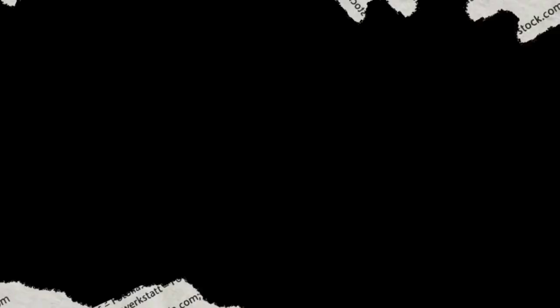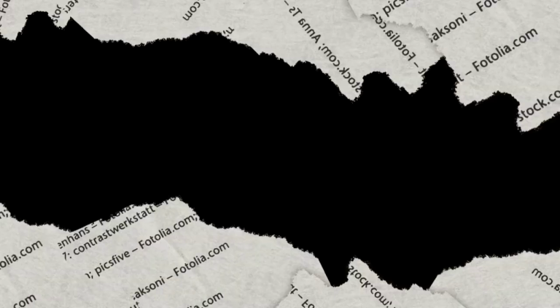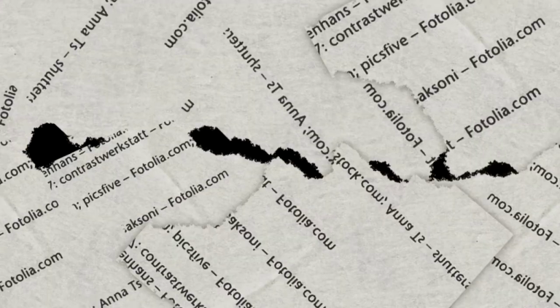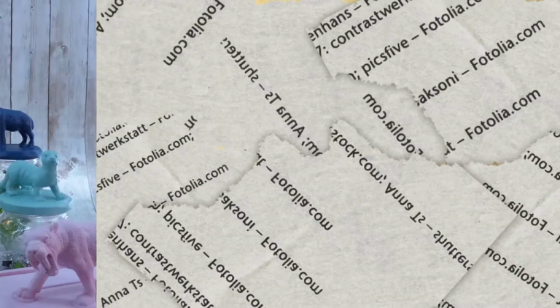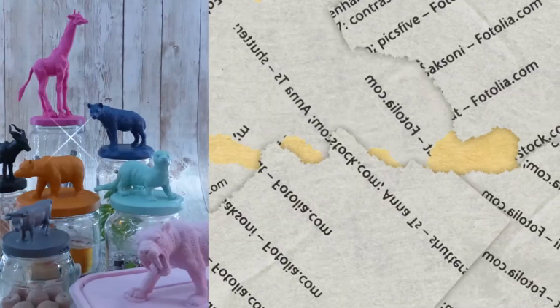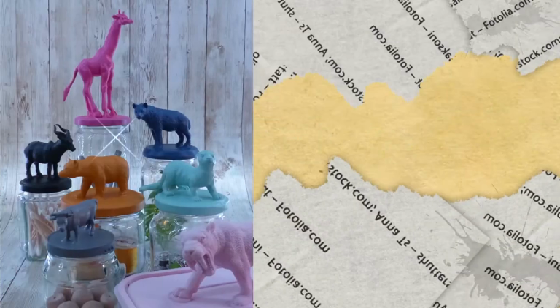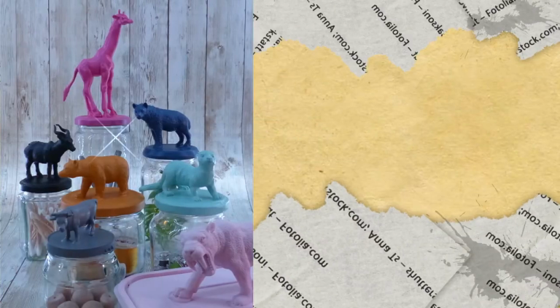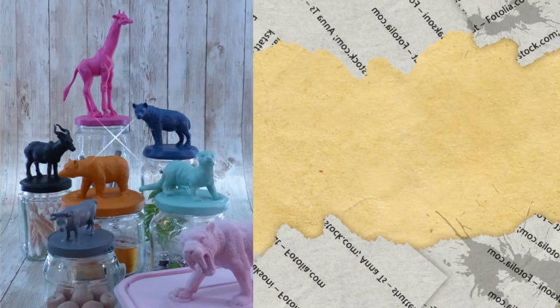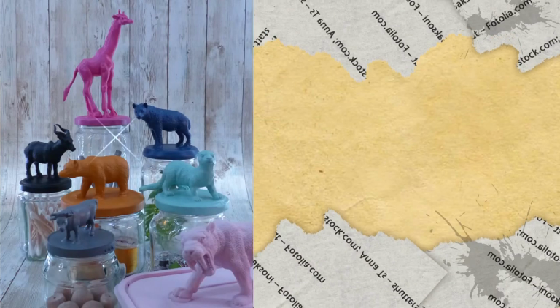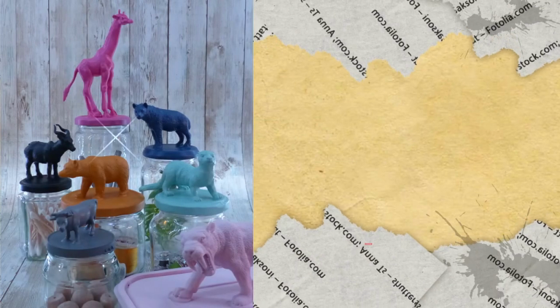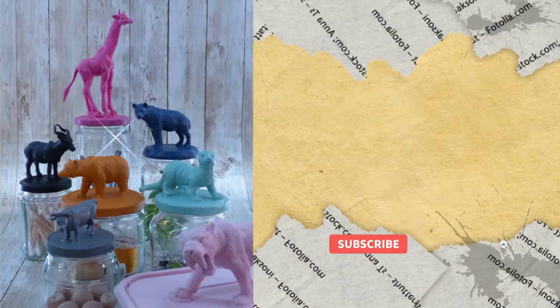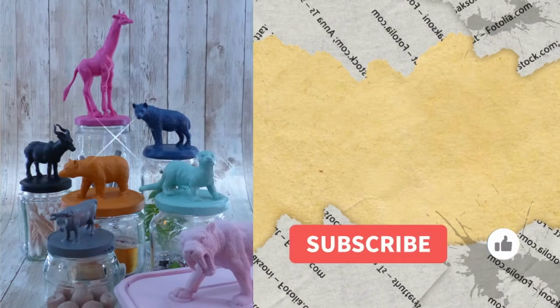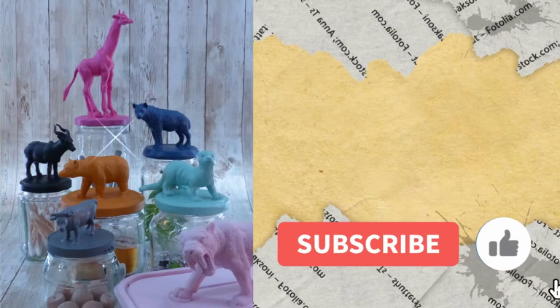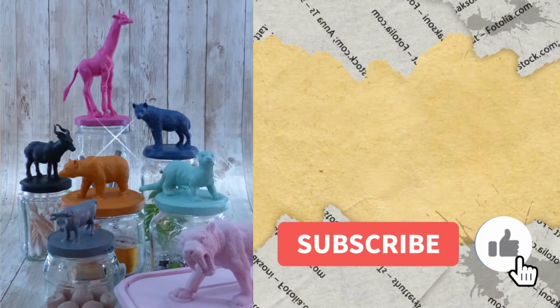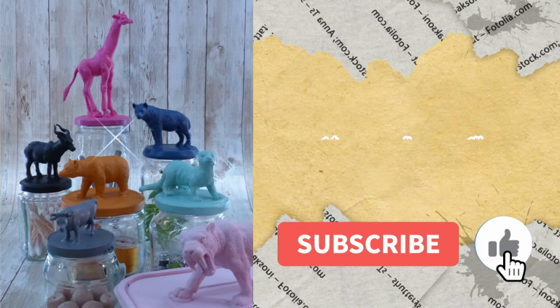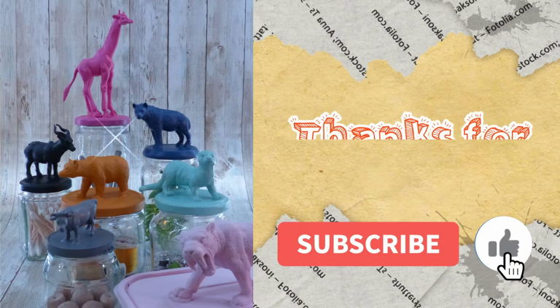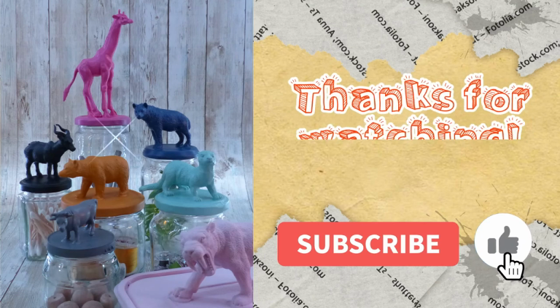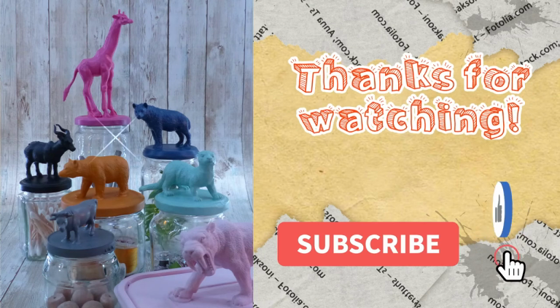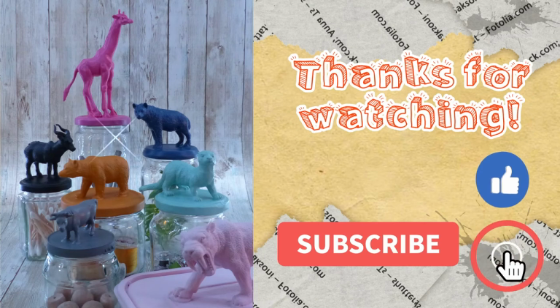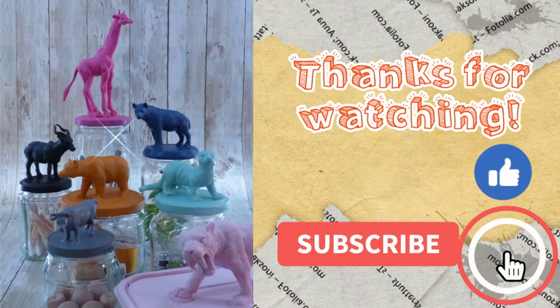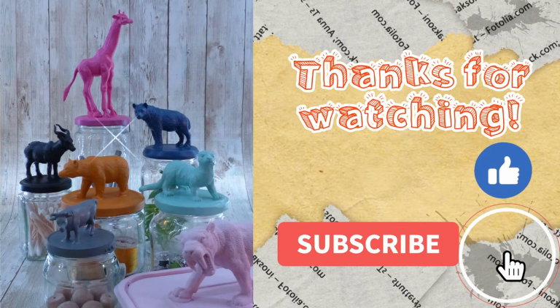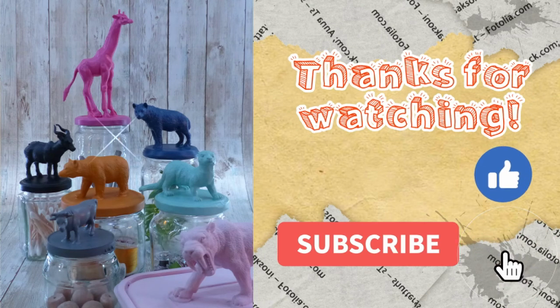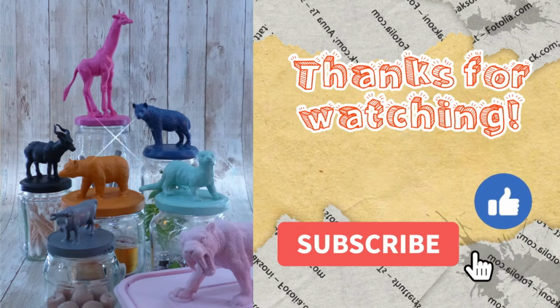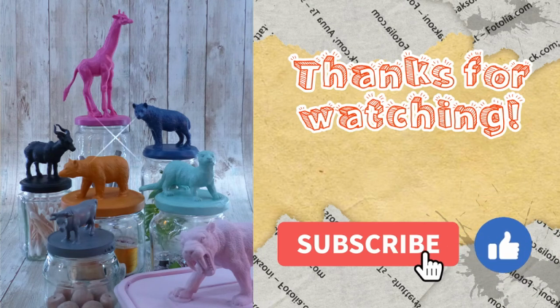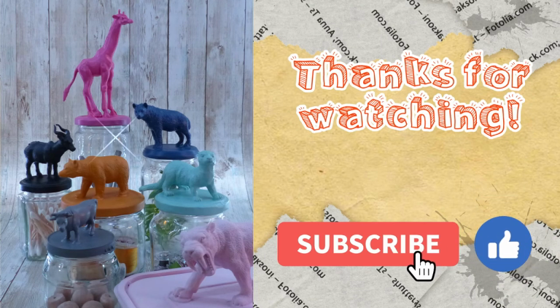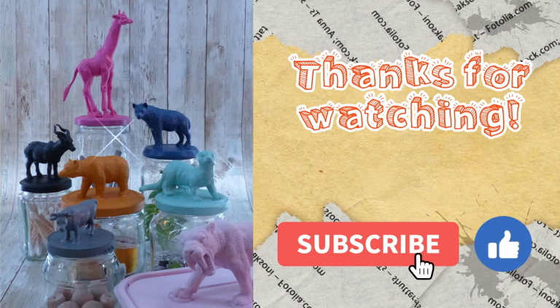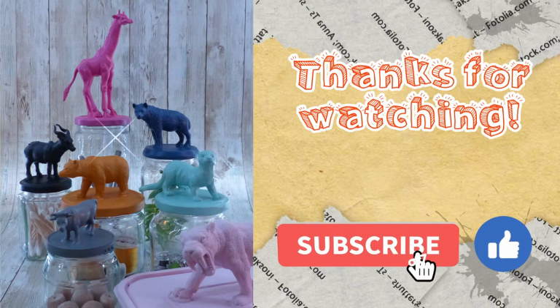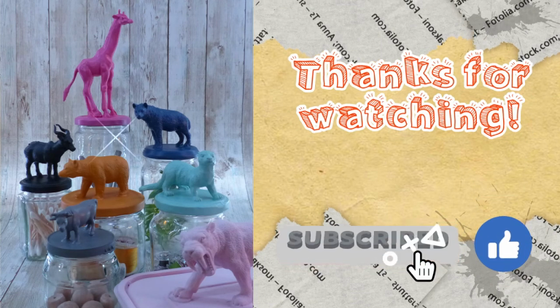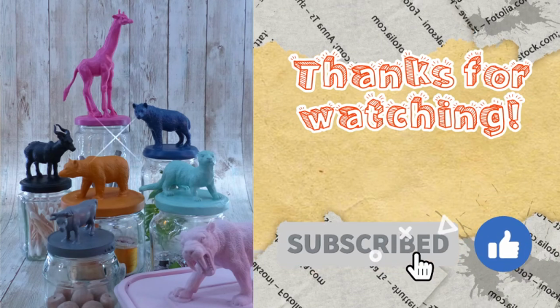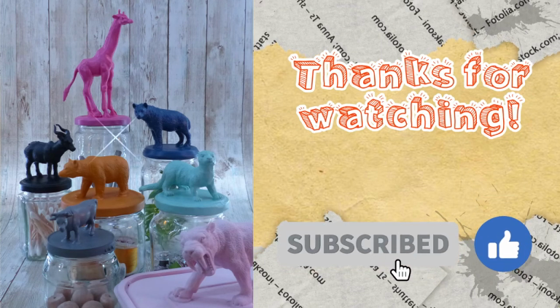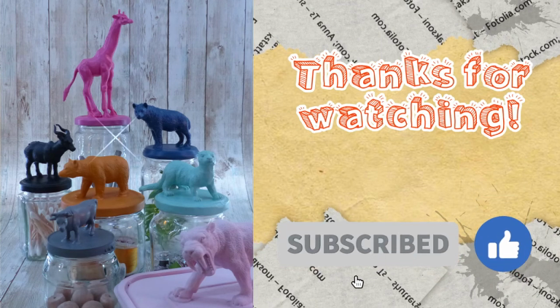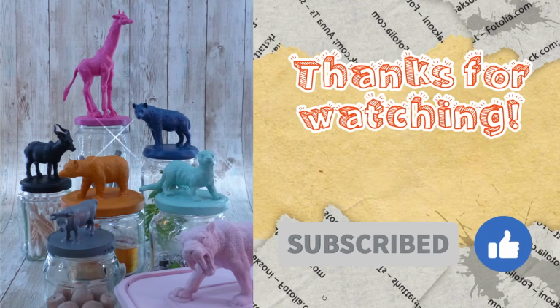I hope you enjoyed today's video. If you did, maybe give it a like and even consider subscribing. Catch you next time!